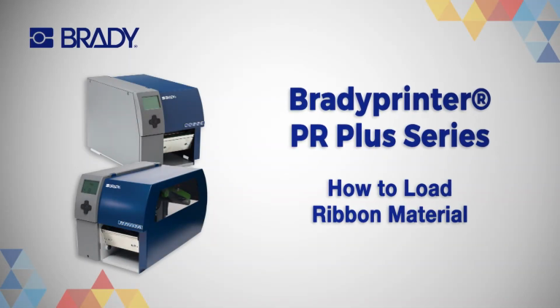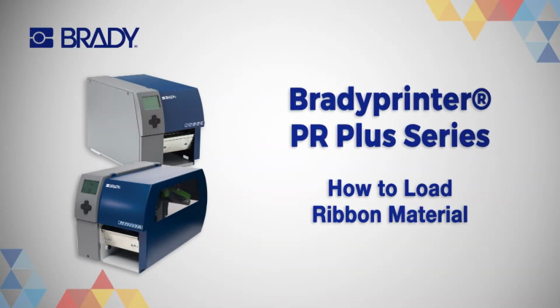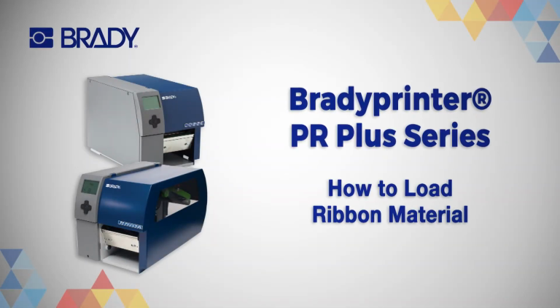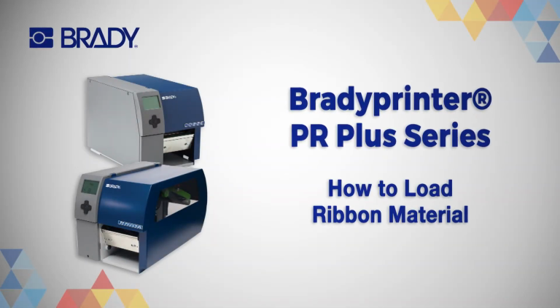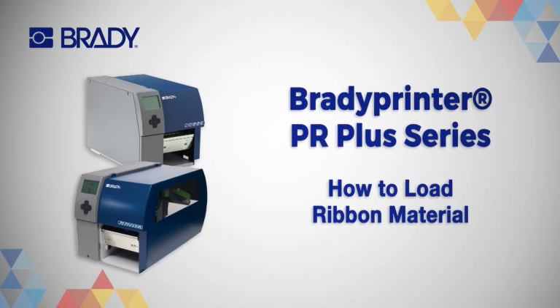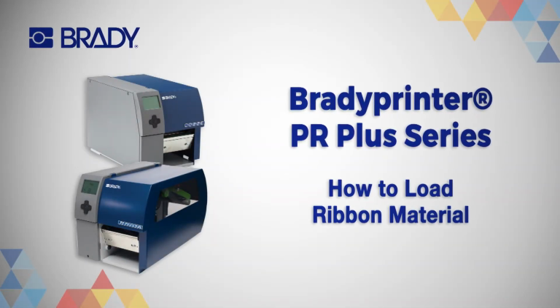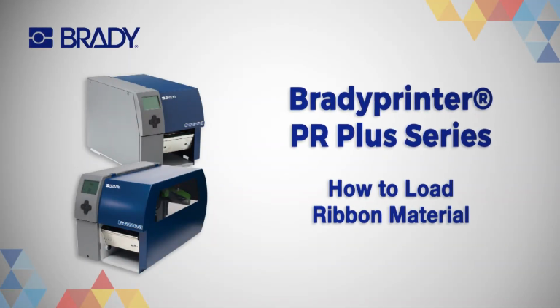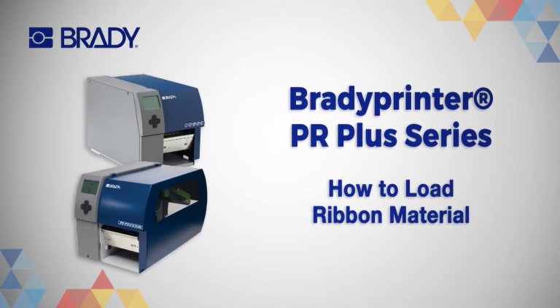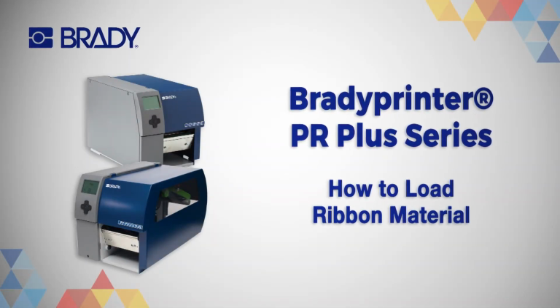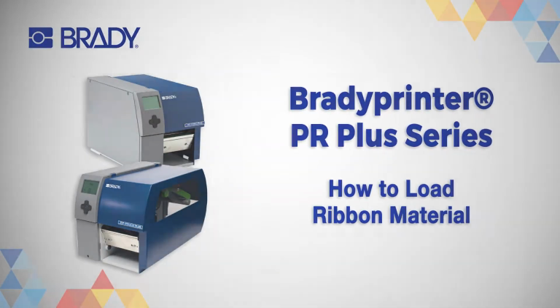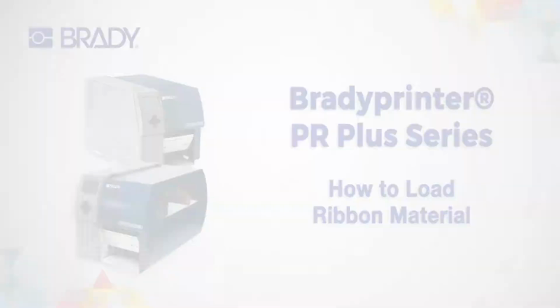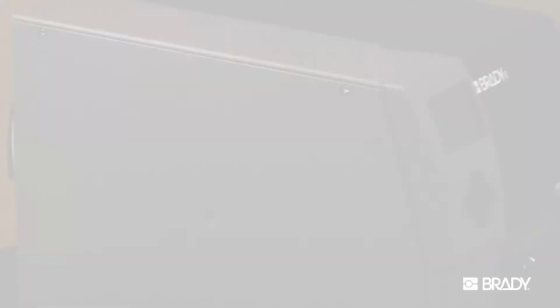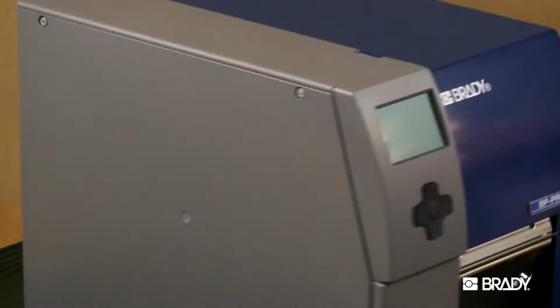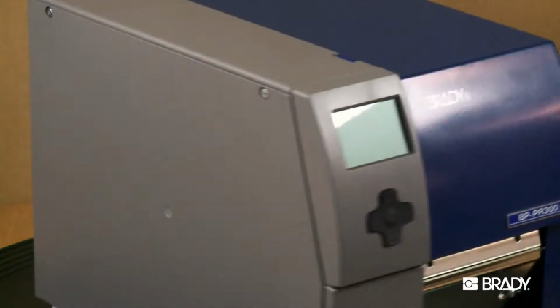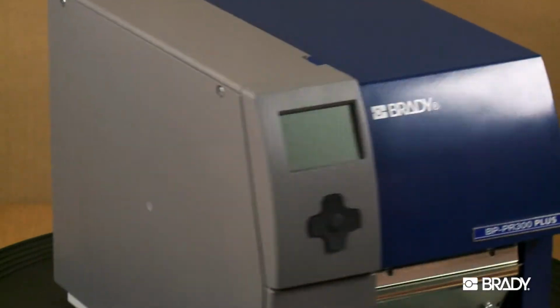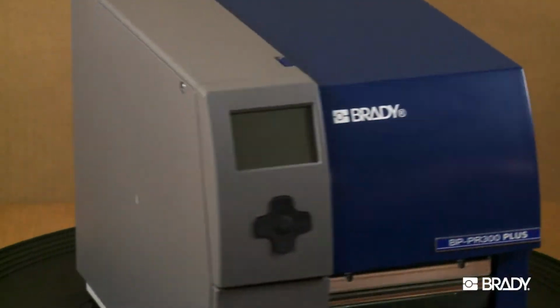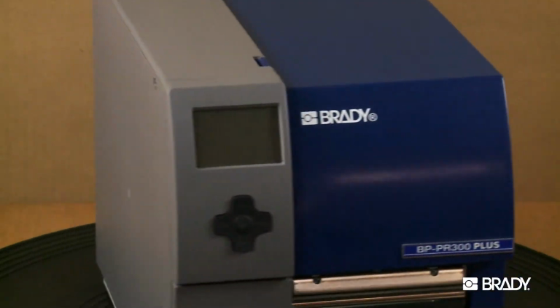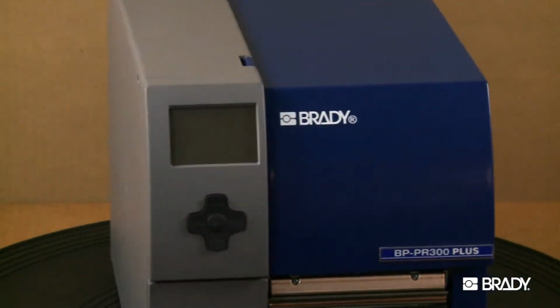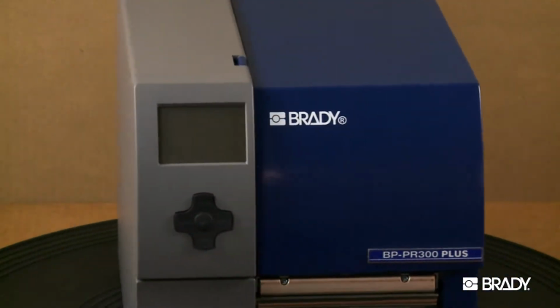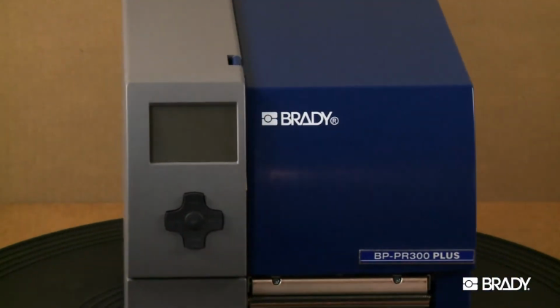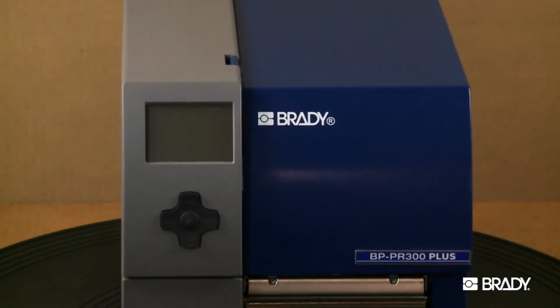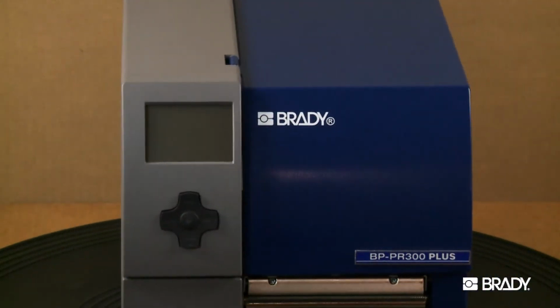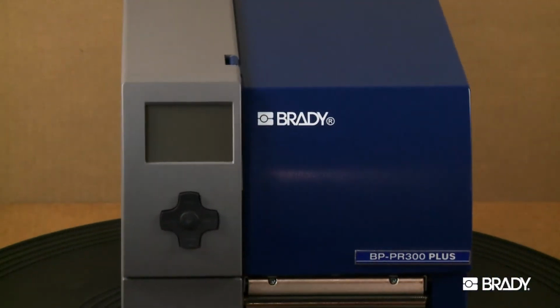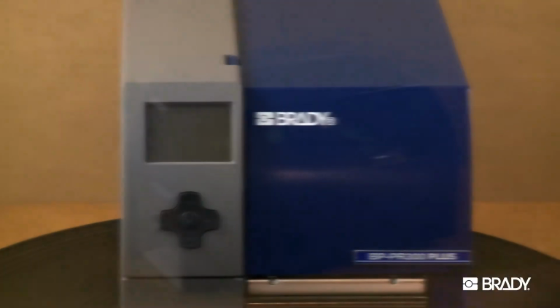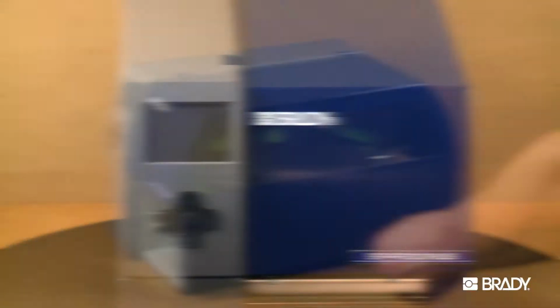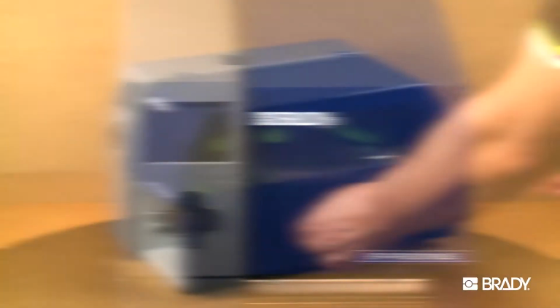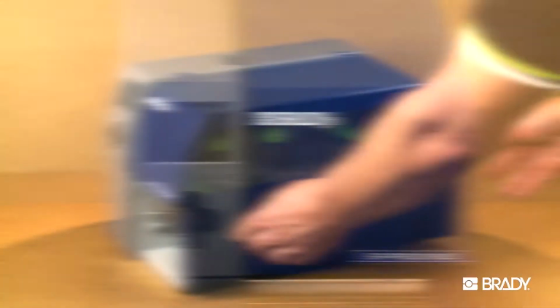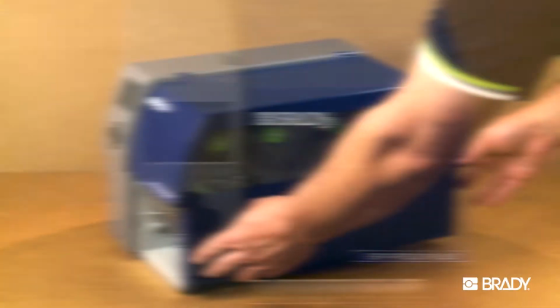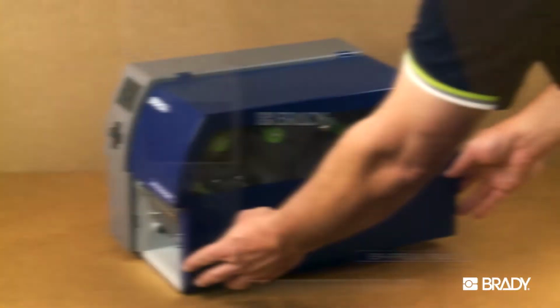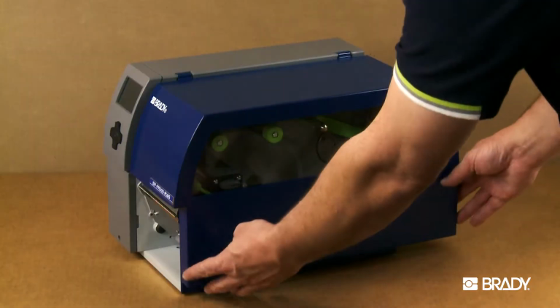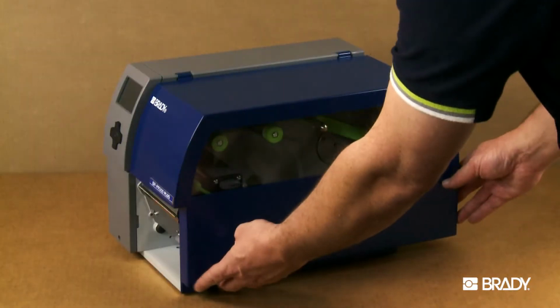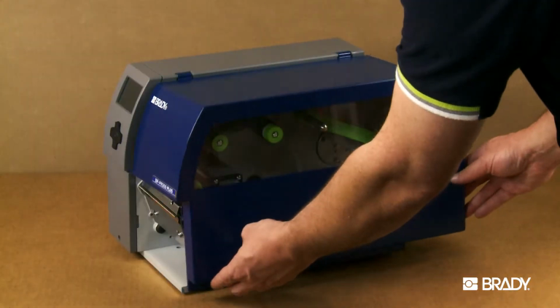To load the ribbon in your Brady PR series printer, first open the printer cover.